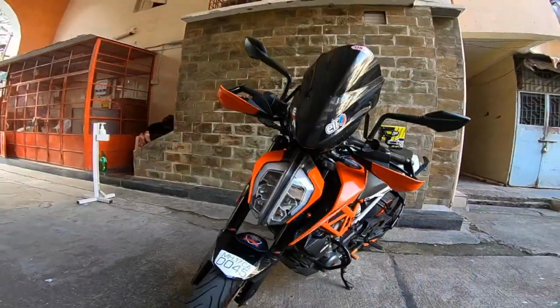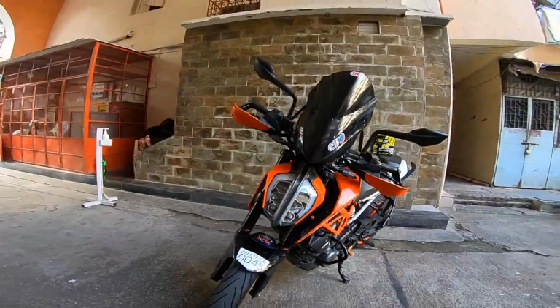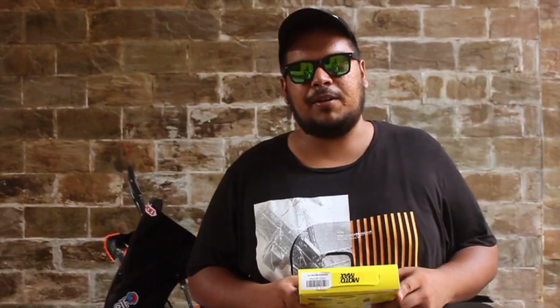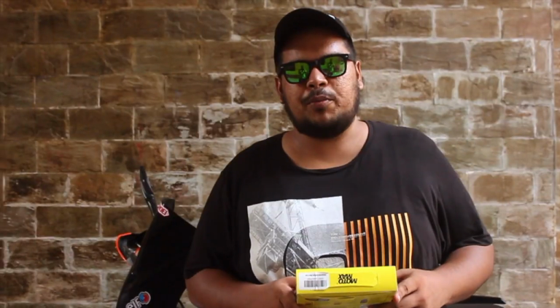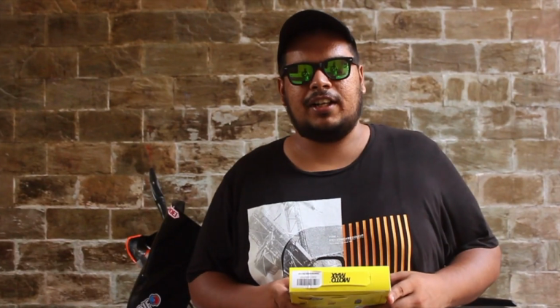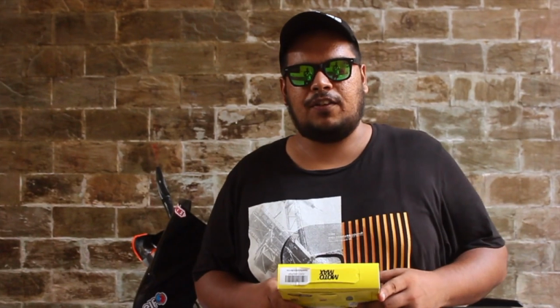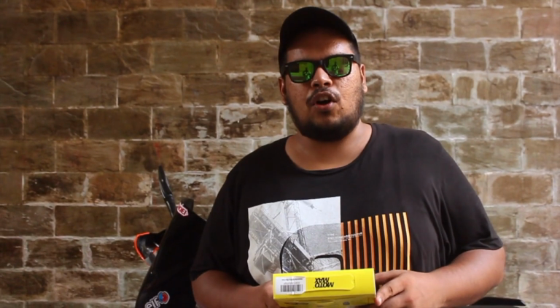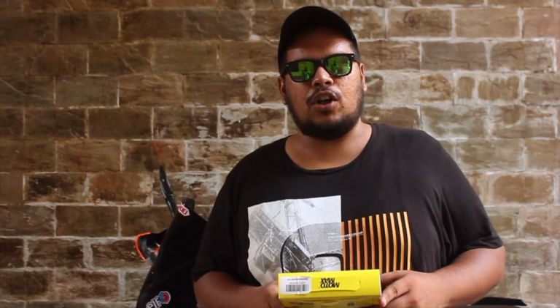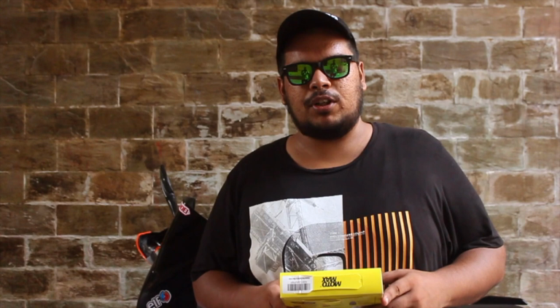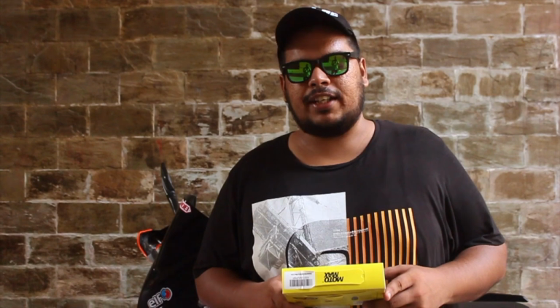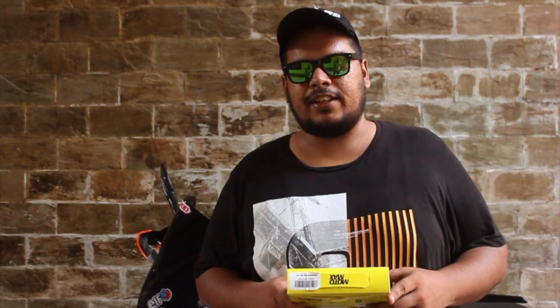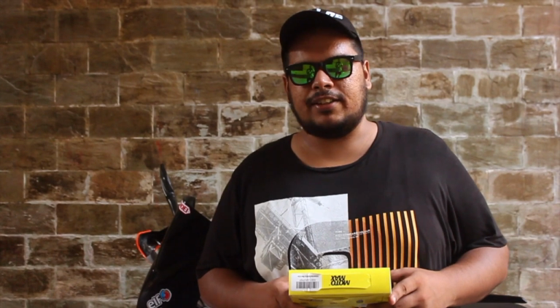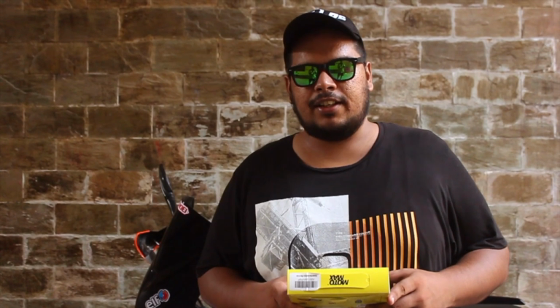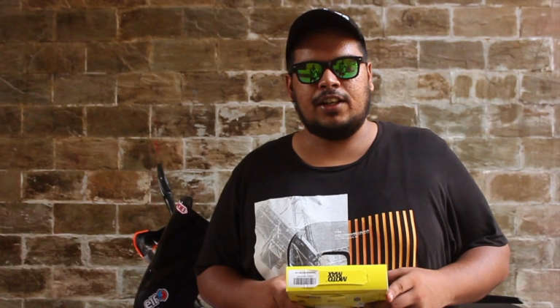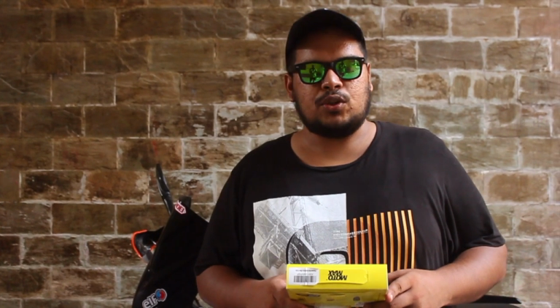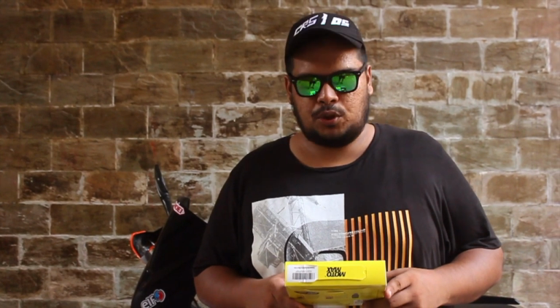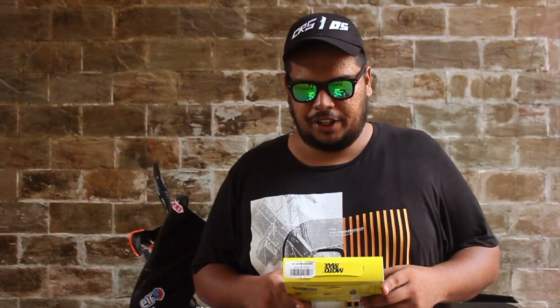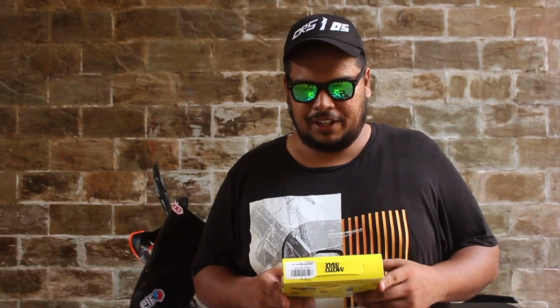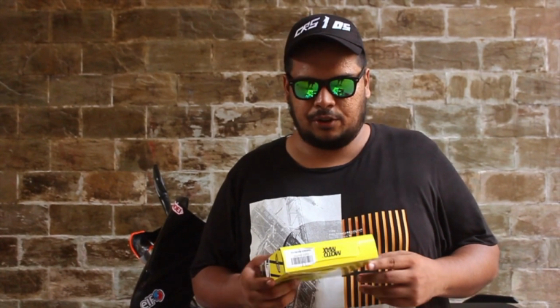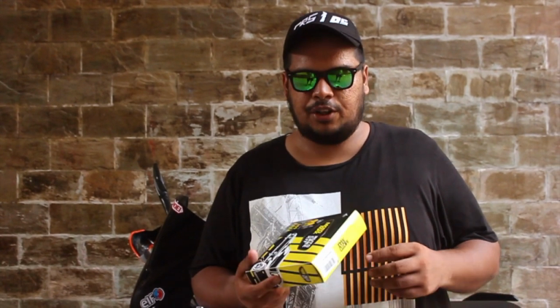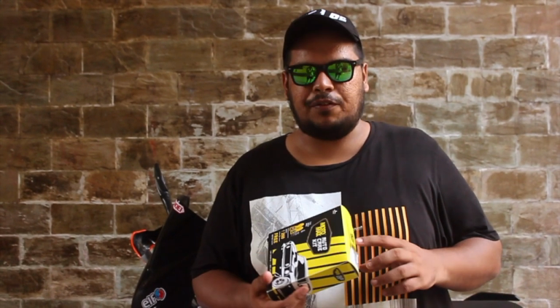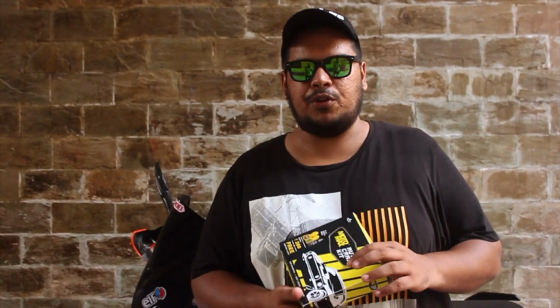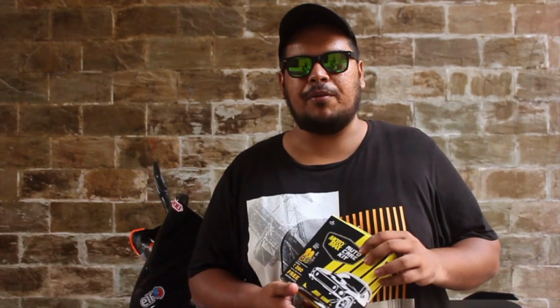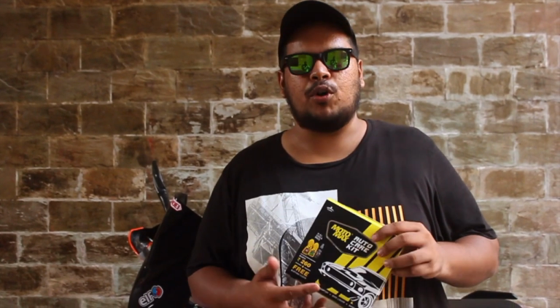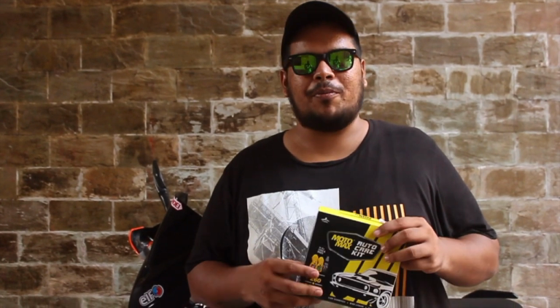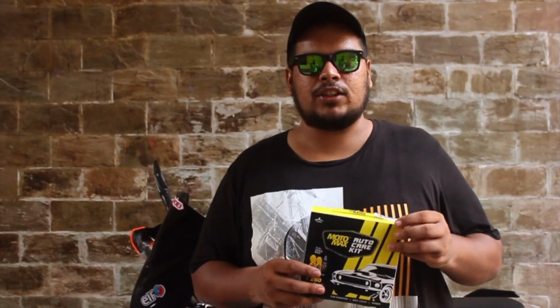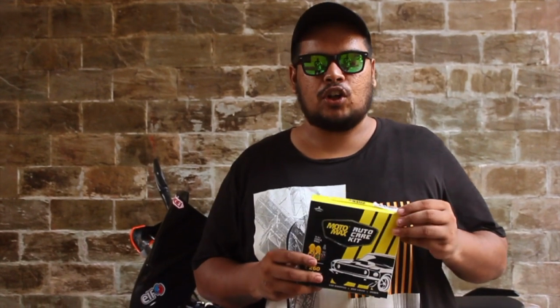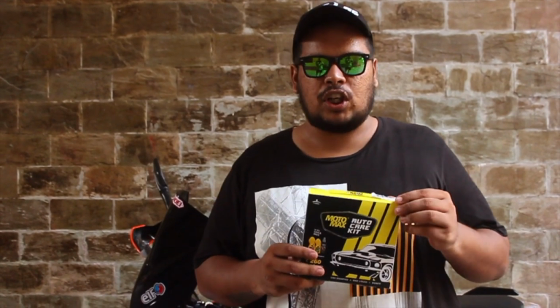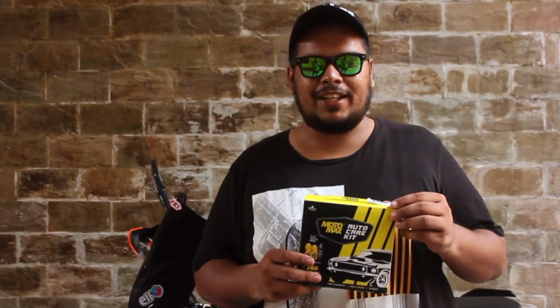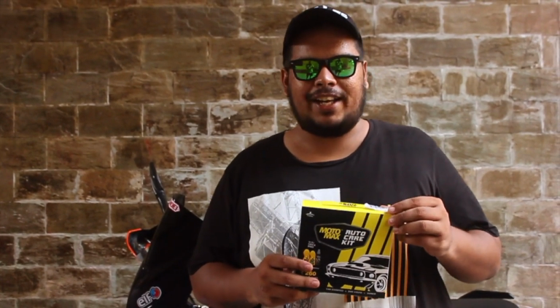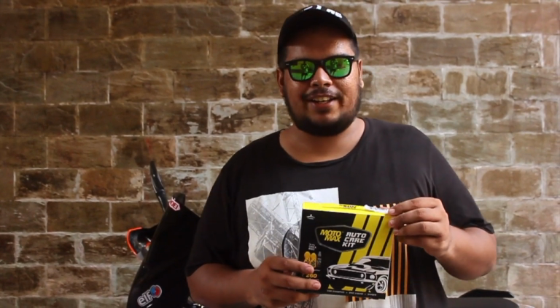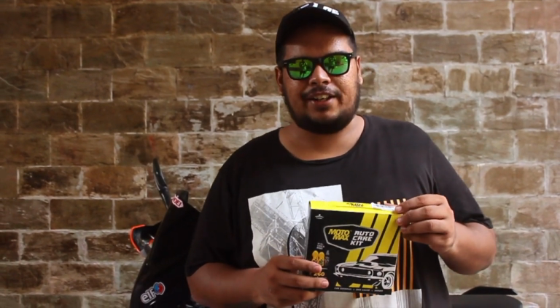Welcome to my another vlog on motorcycles. So today we are going to review the Motomax Auto Car Care Kit.